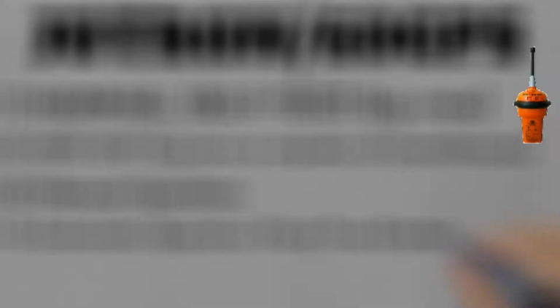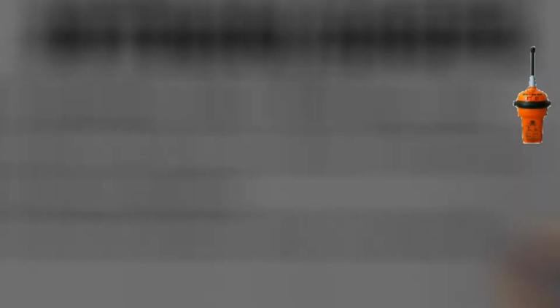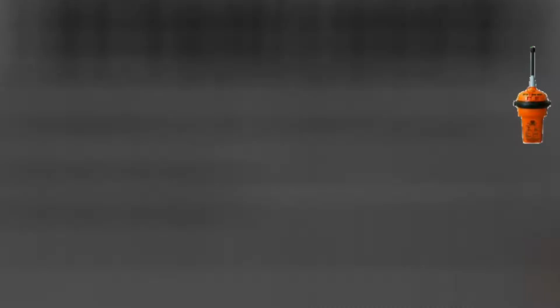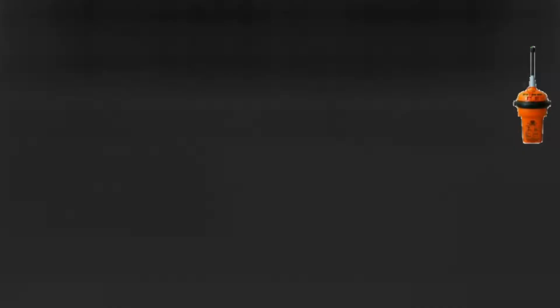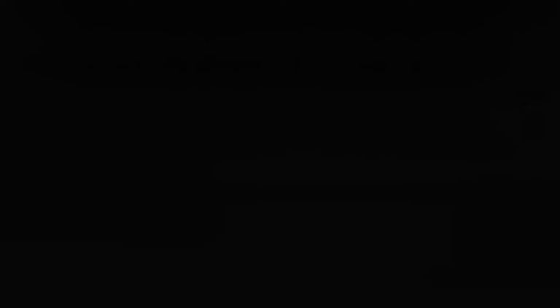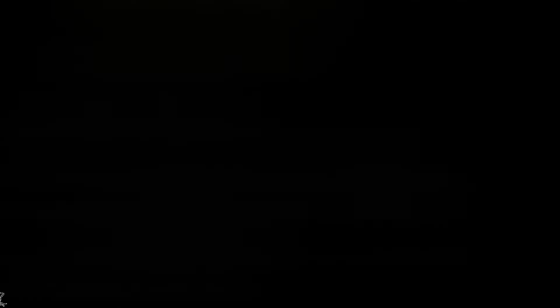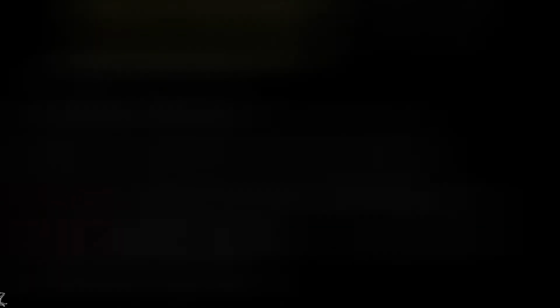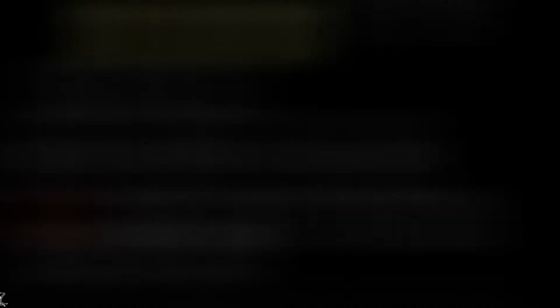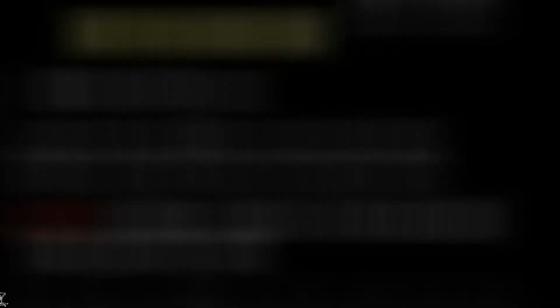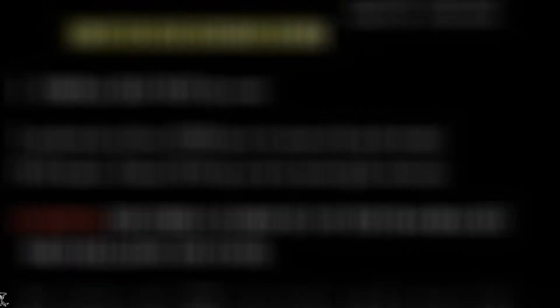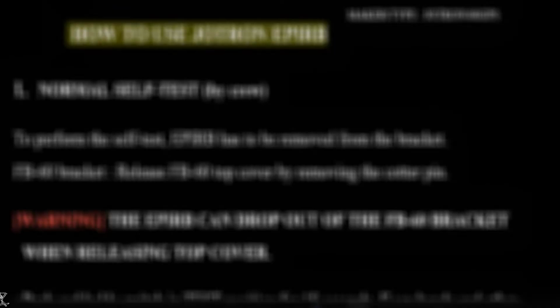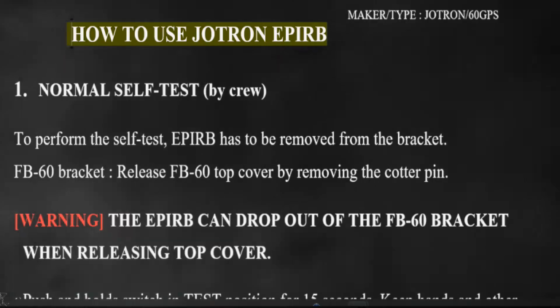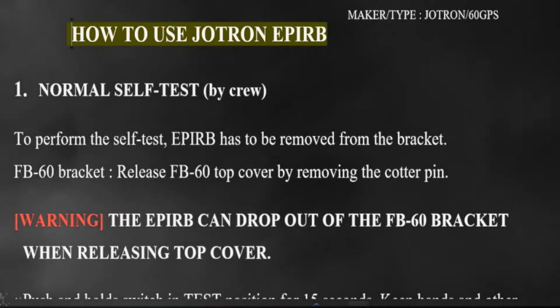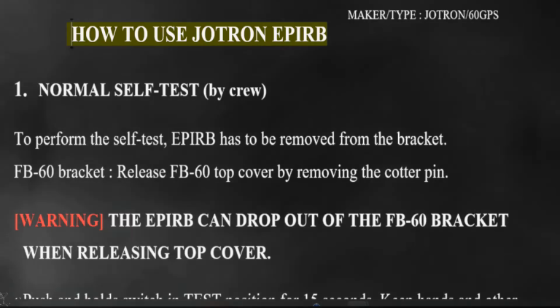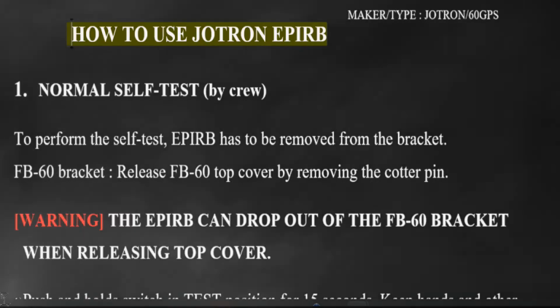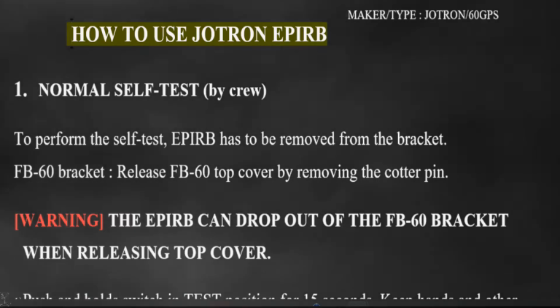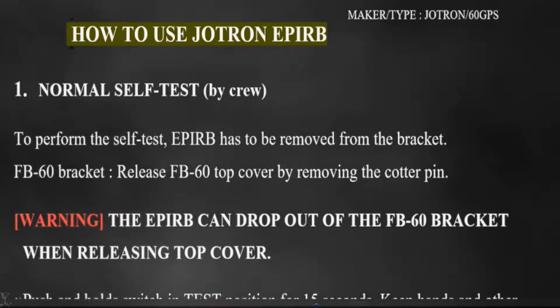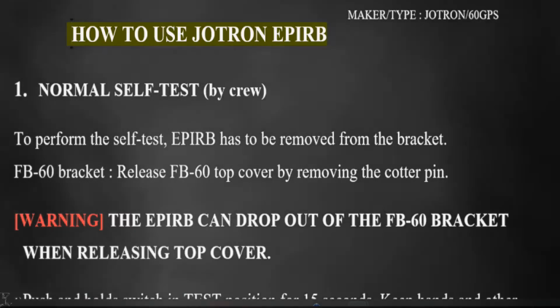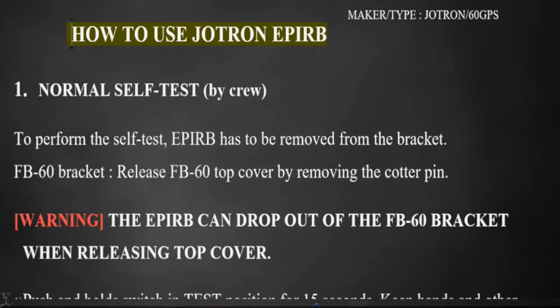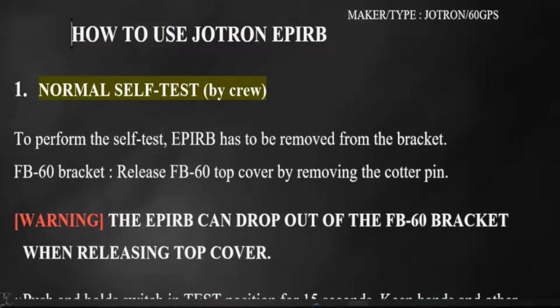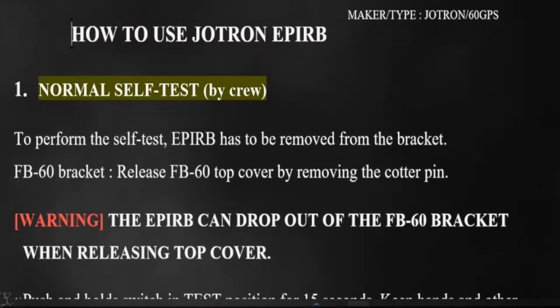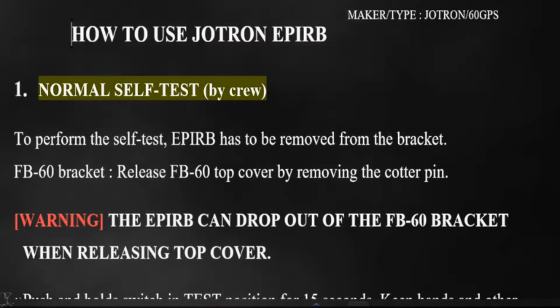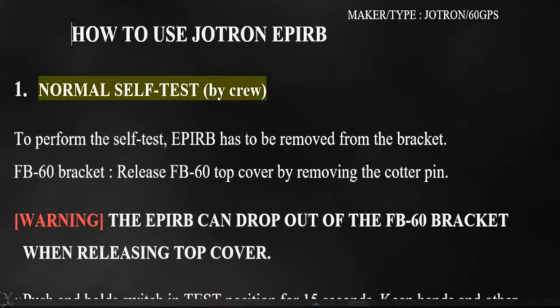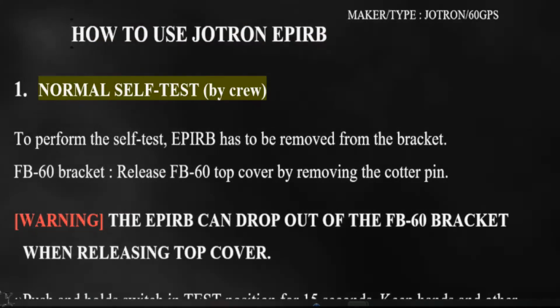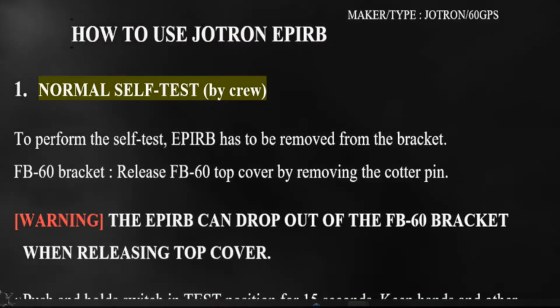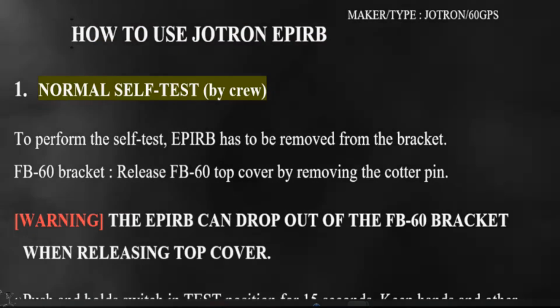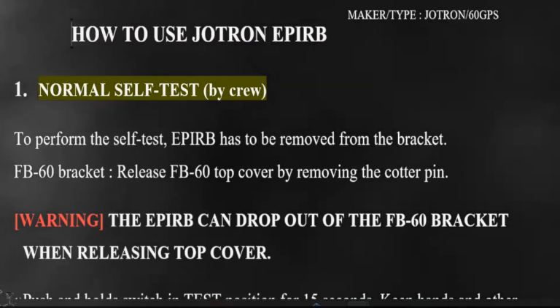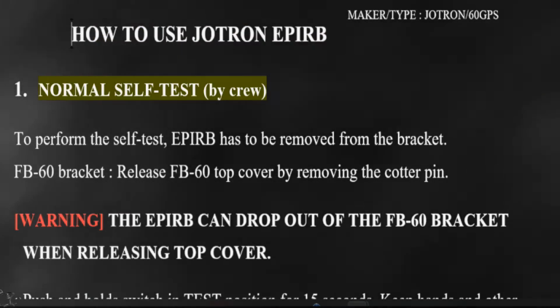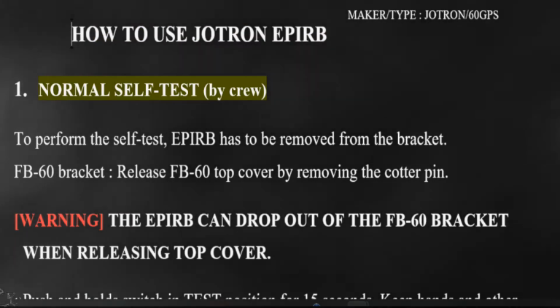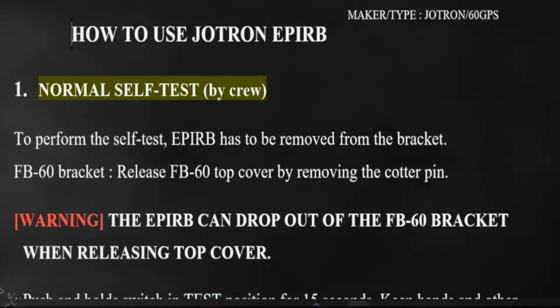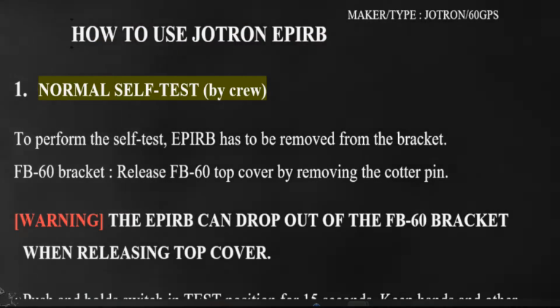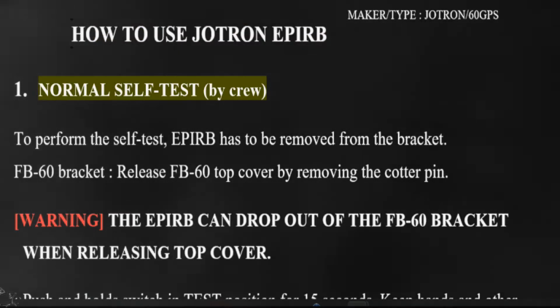How to use JITRON EPERB. Normal self-test, by crew.